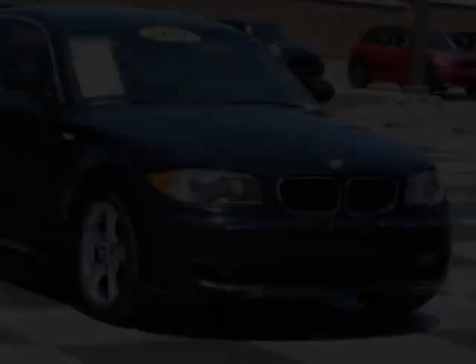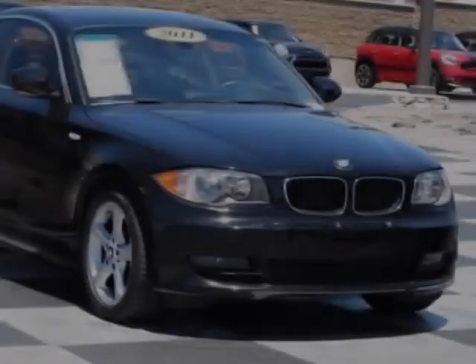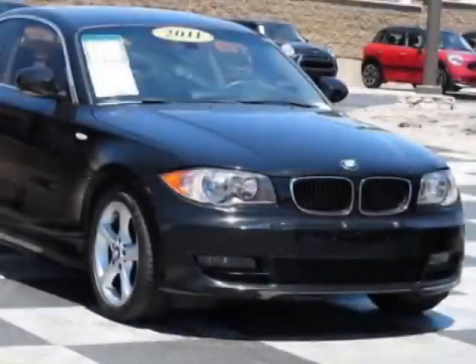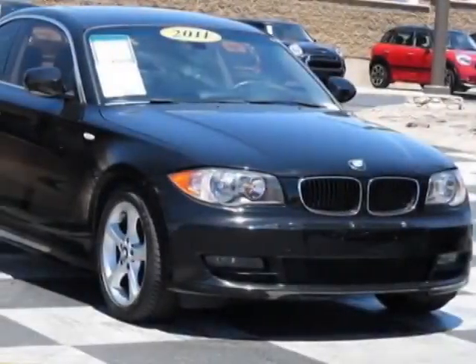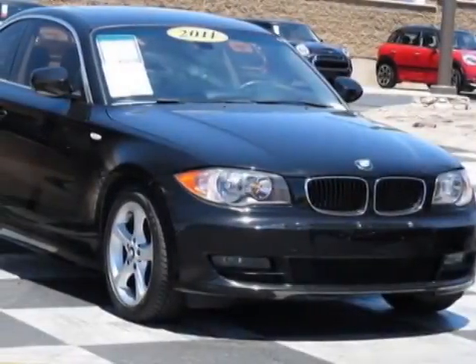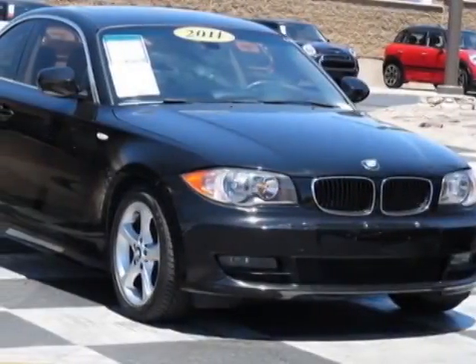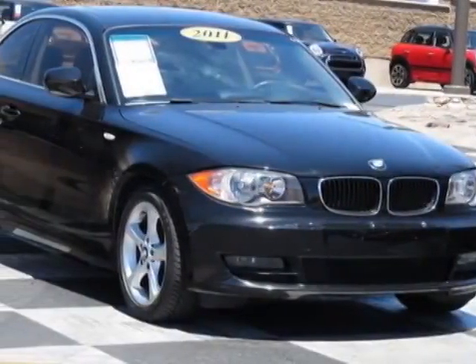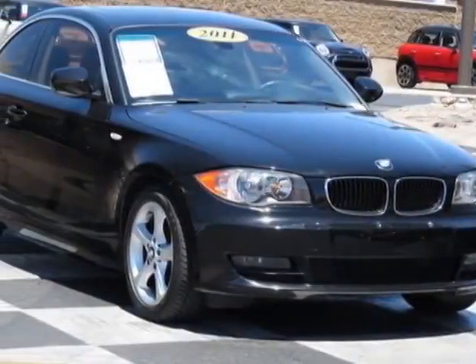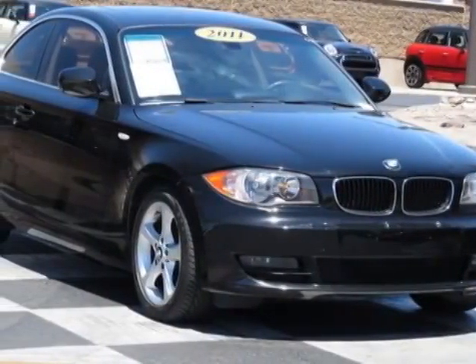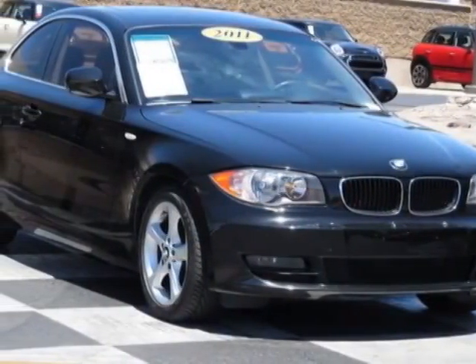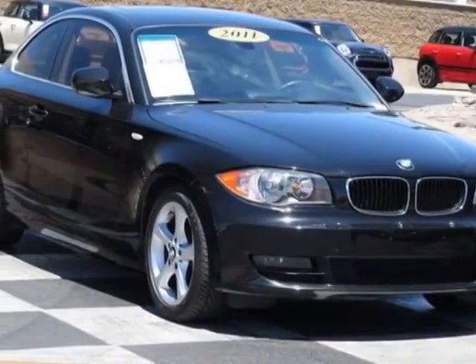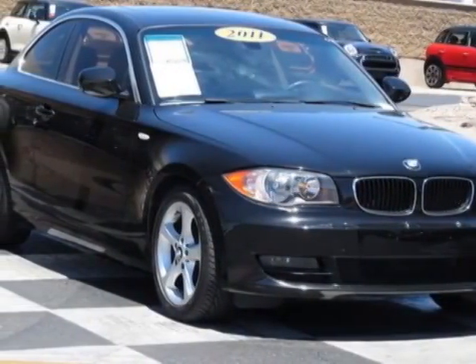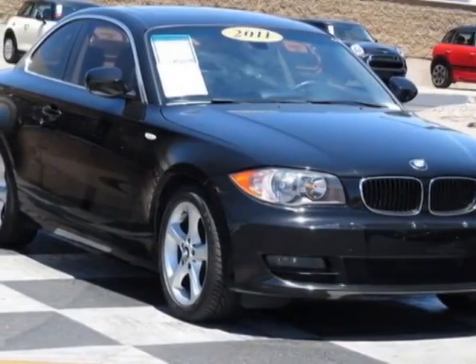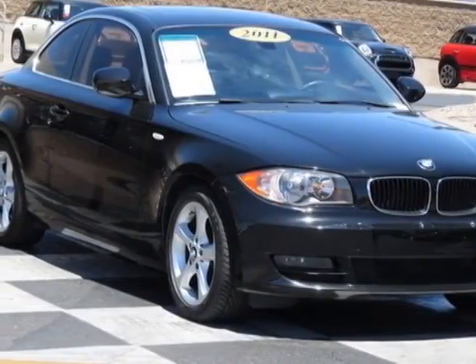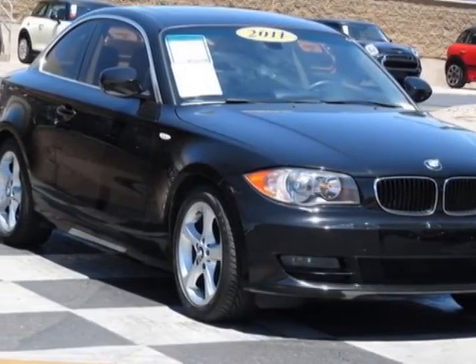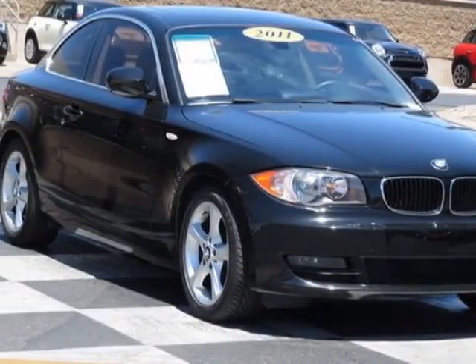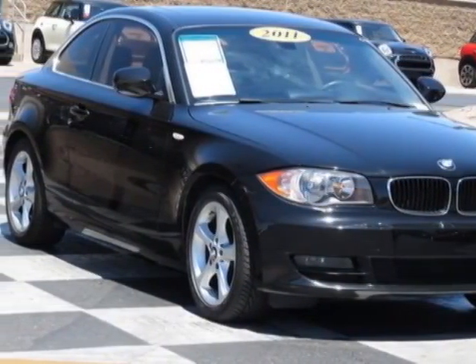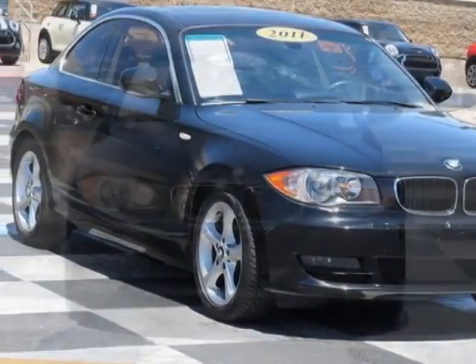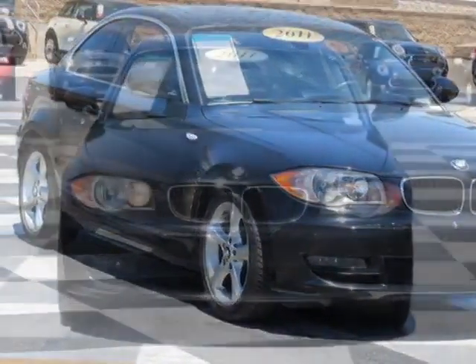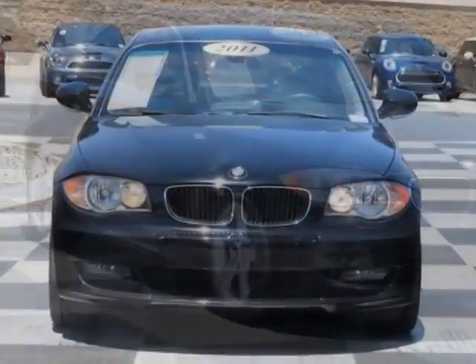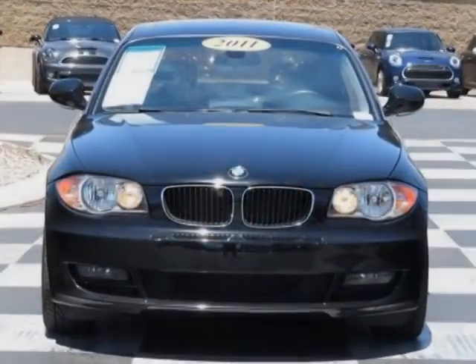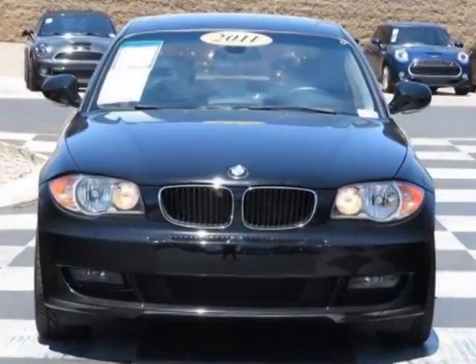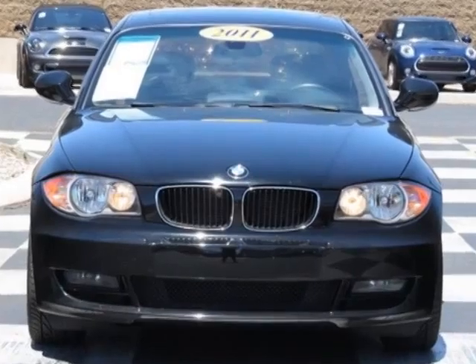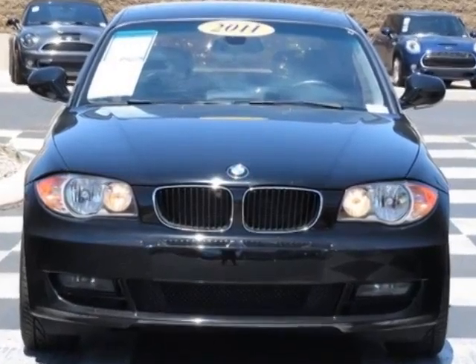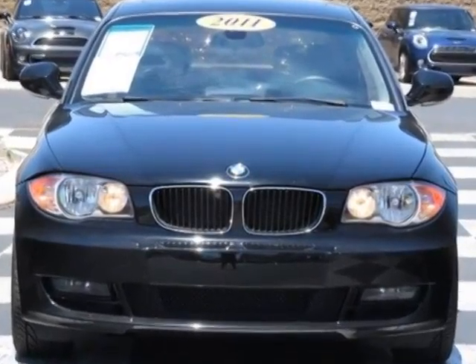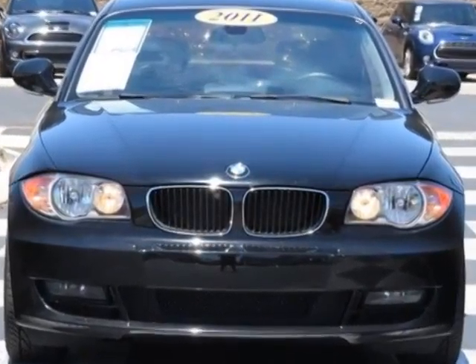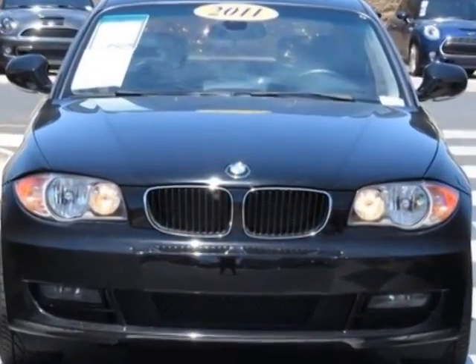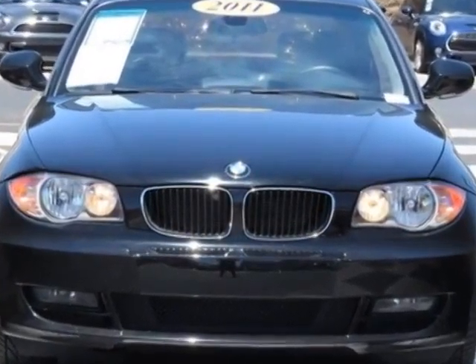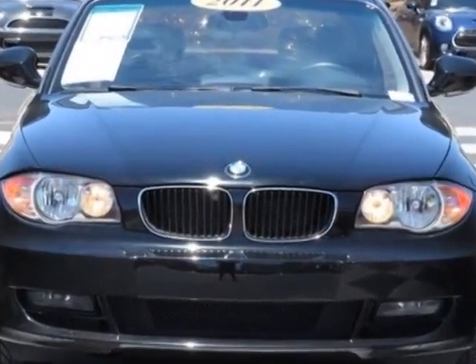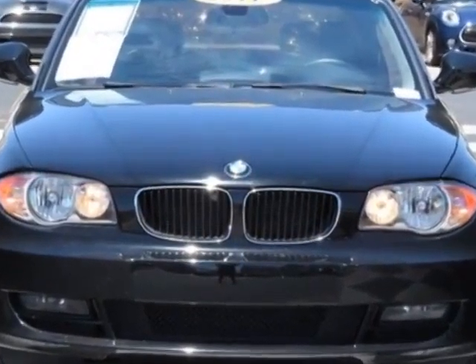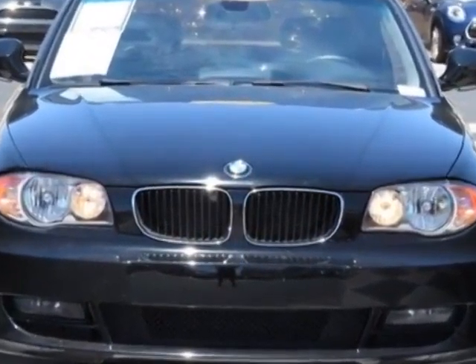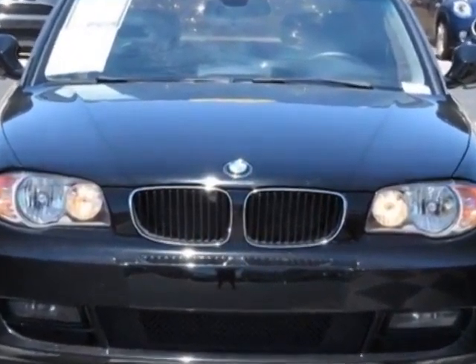Come take a look at this 2011 BMW 1 Series. This 1 Series has just under 47,000 miles.